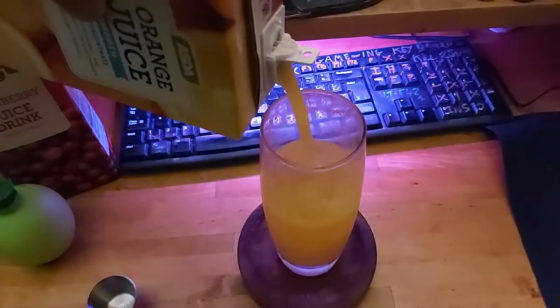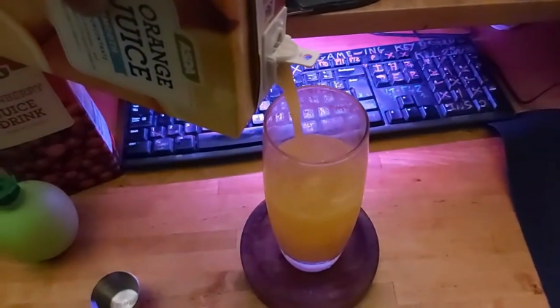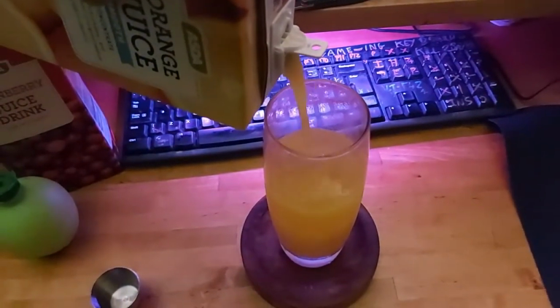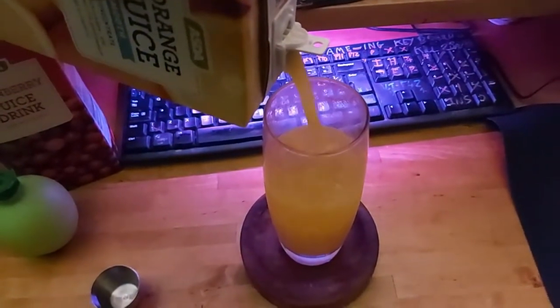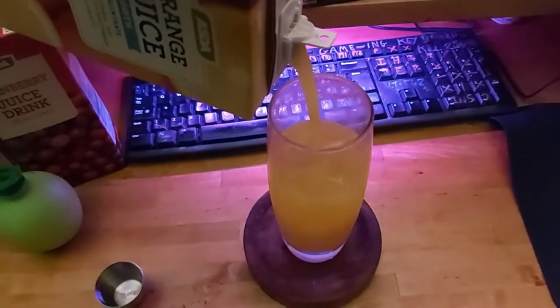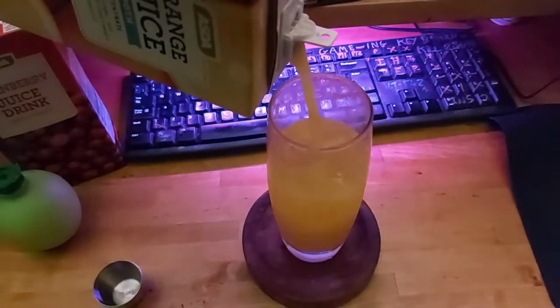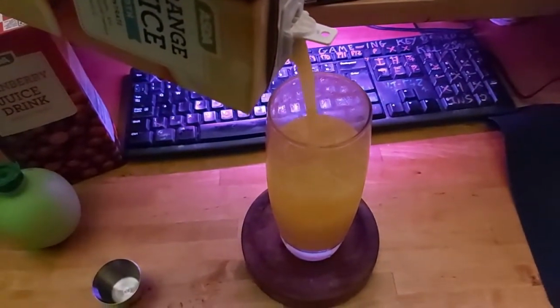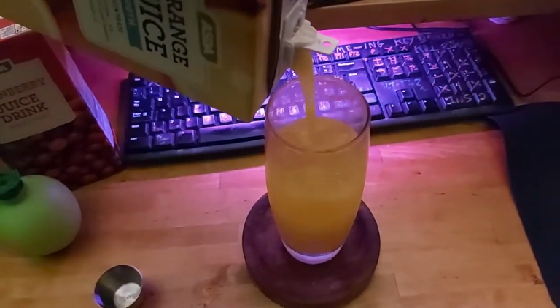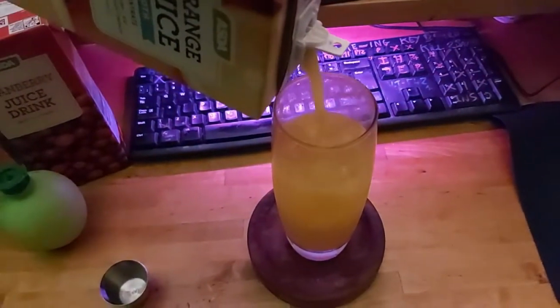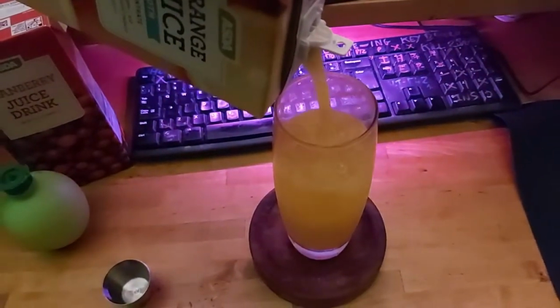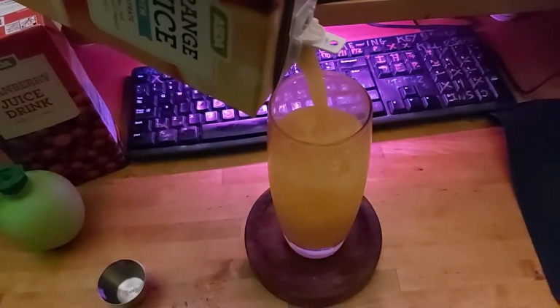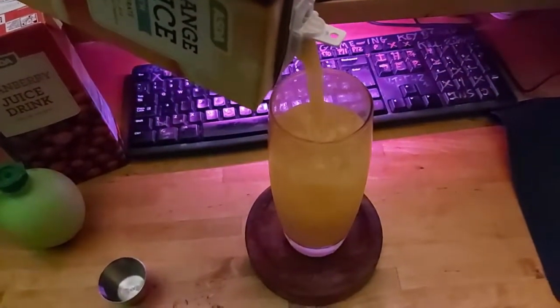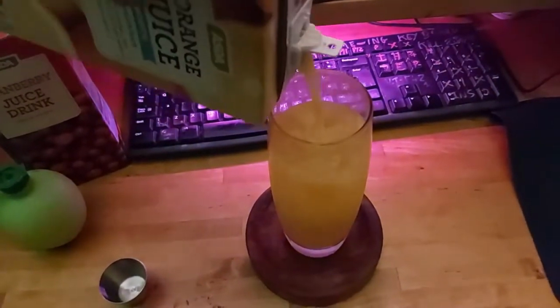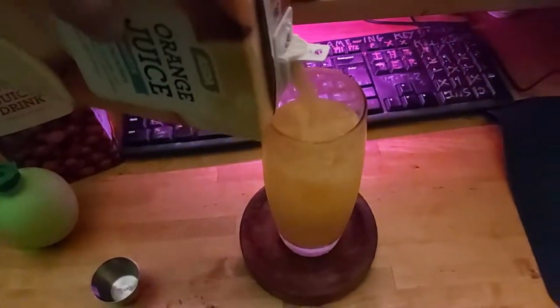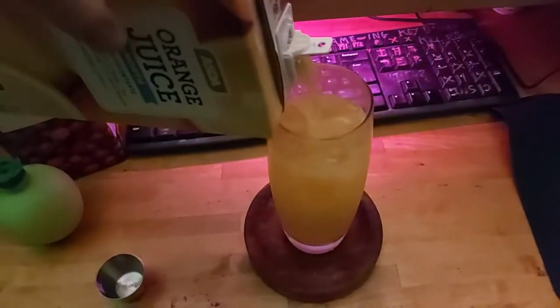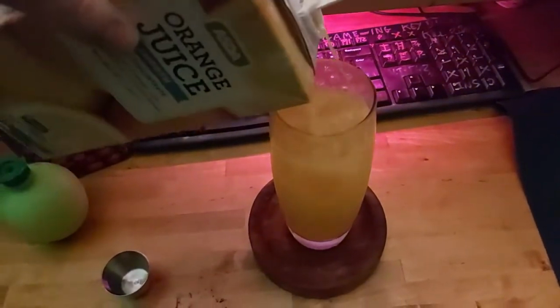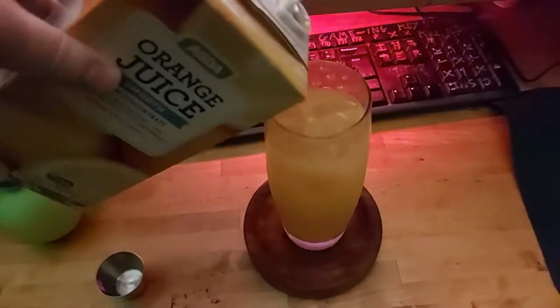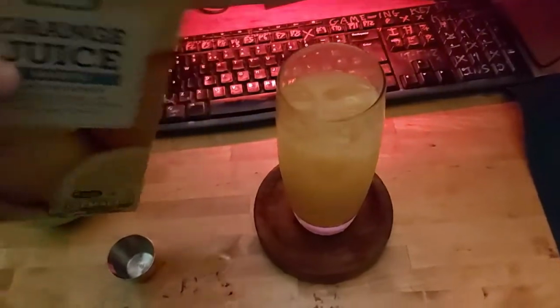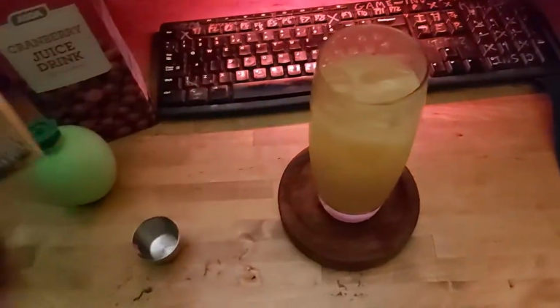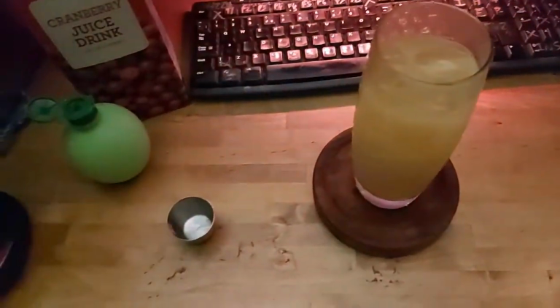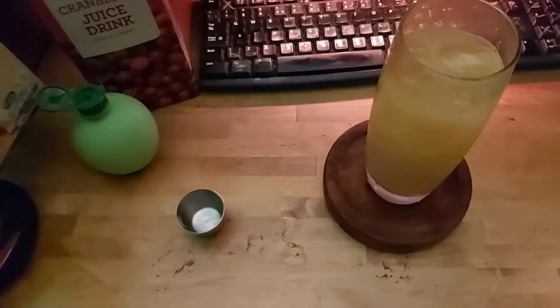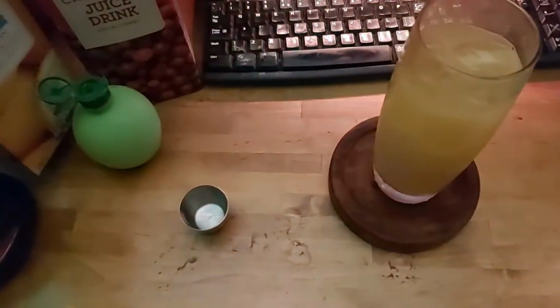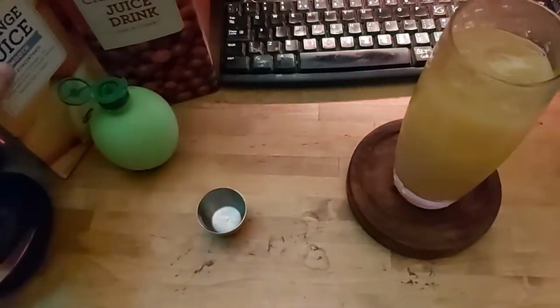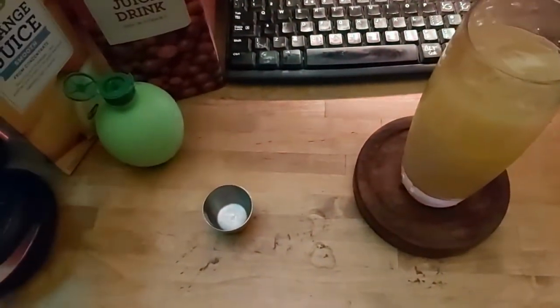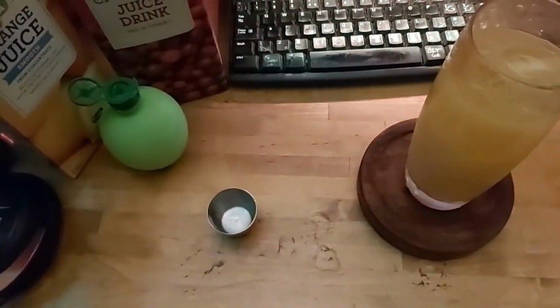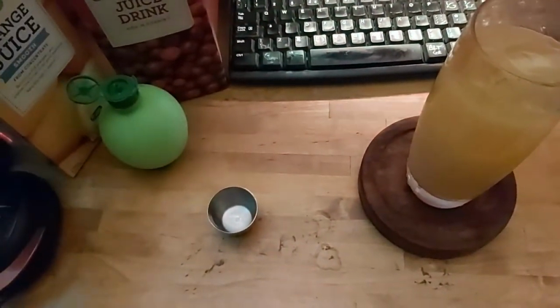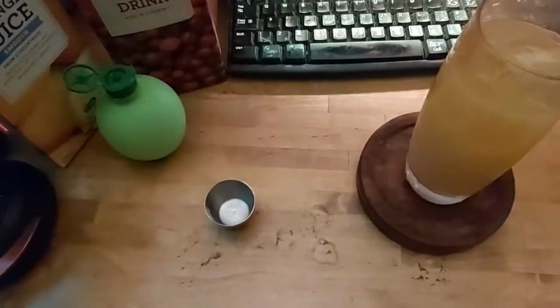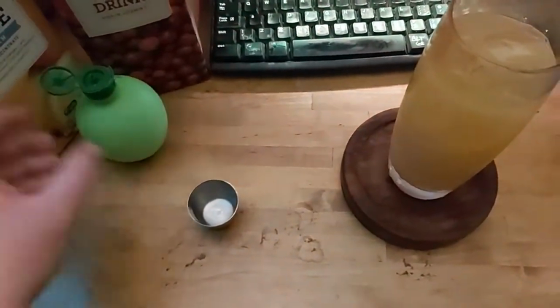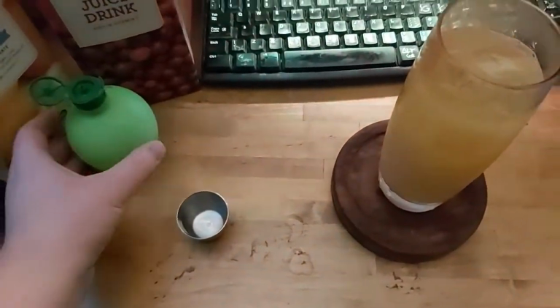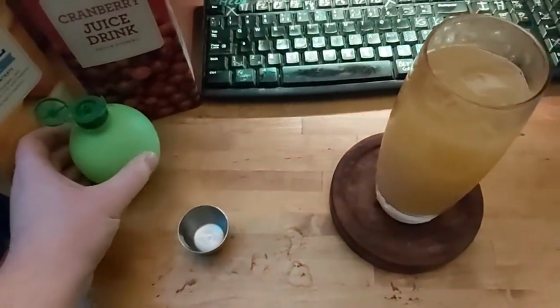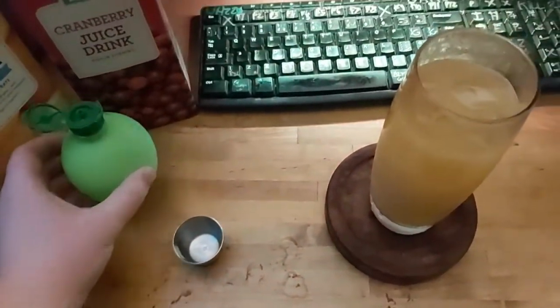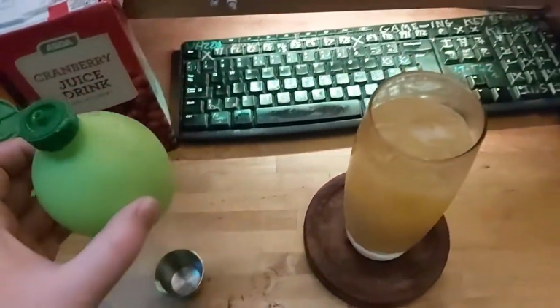At this point you are probably expecting the cocaine or magic mushrooms to come out, but no, this is a normal drink and is actually quite nice.